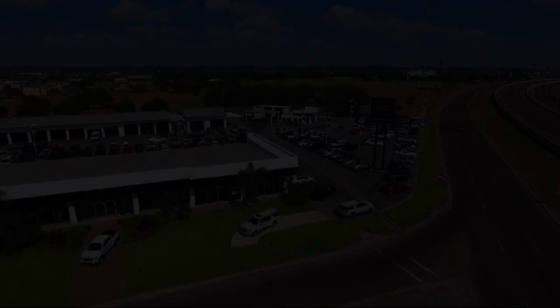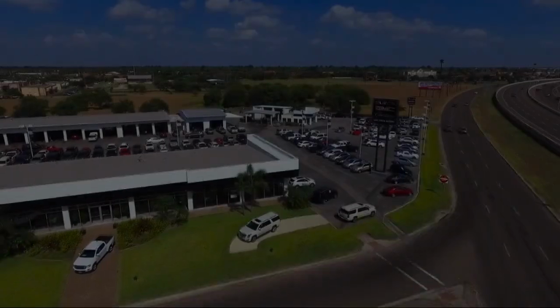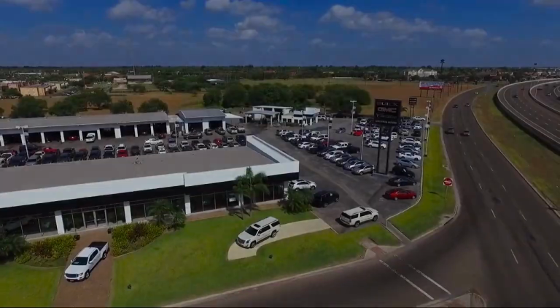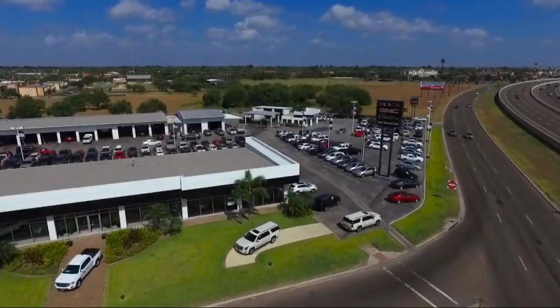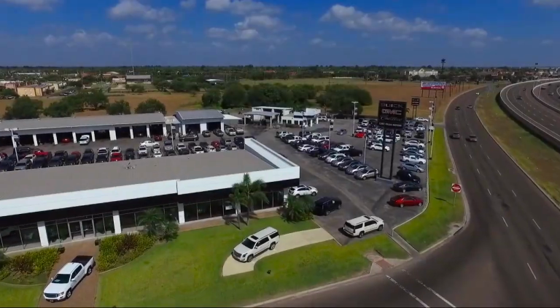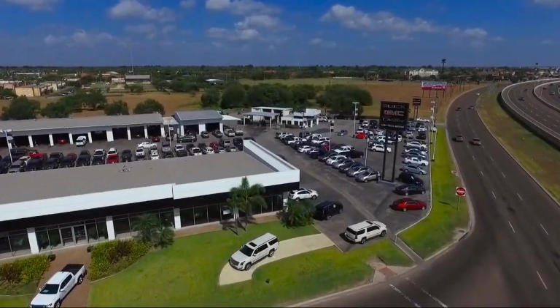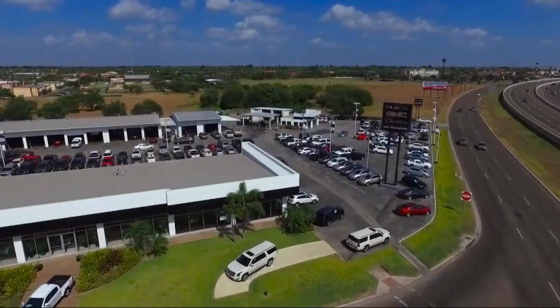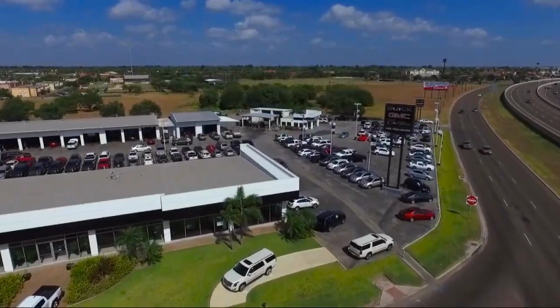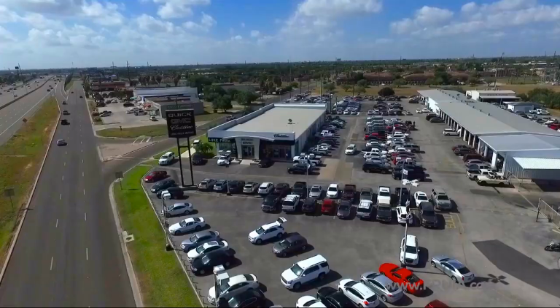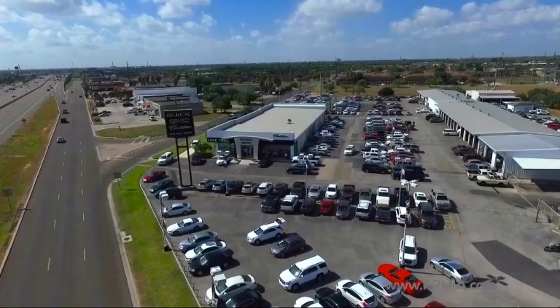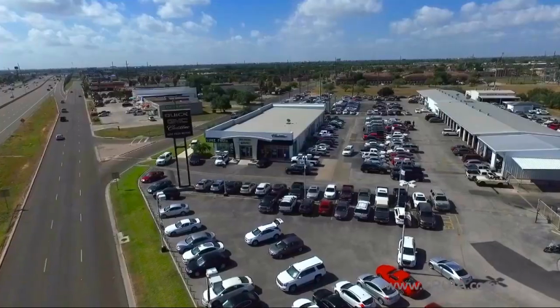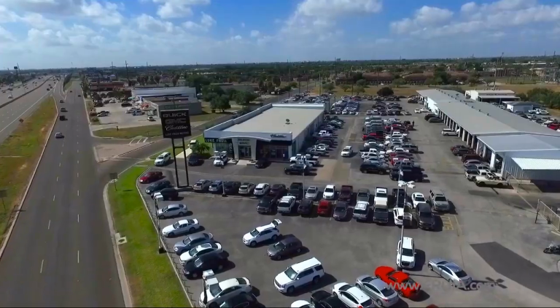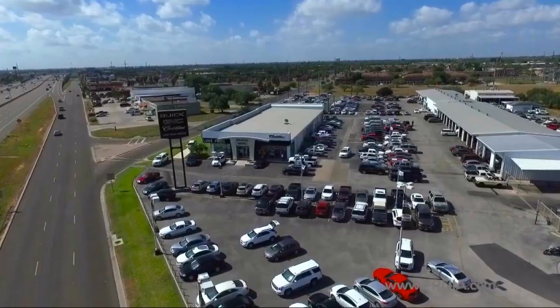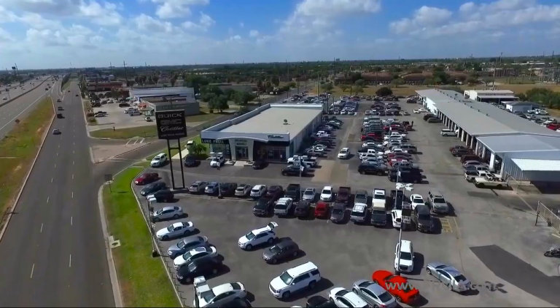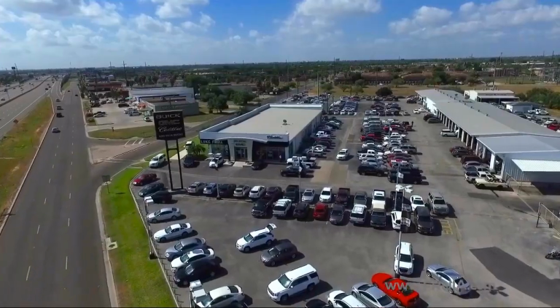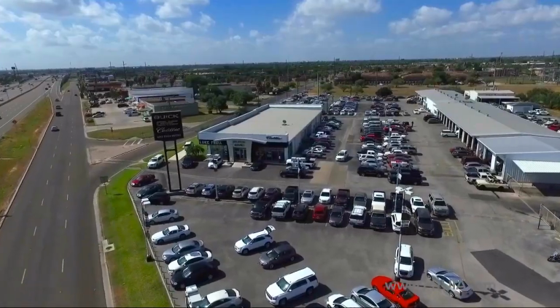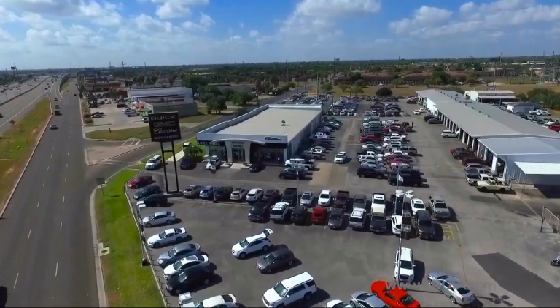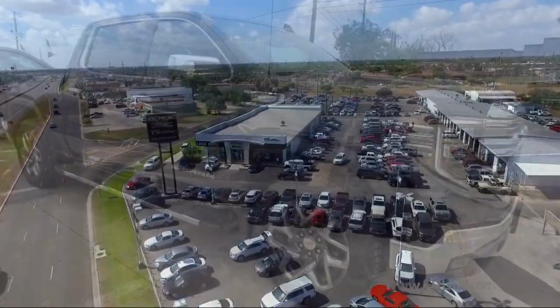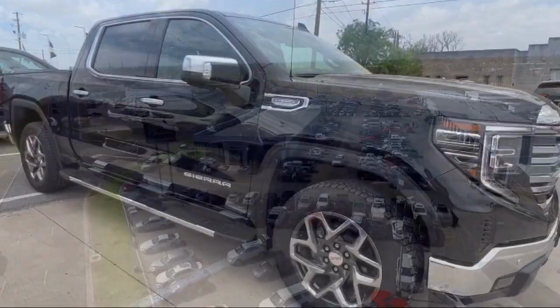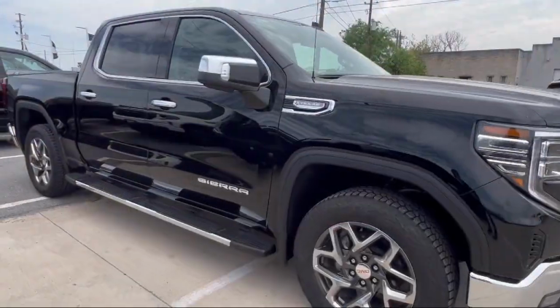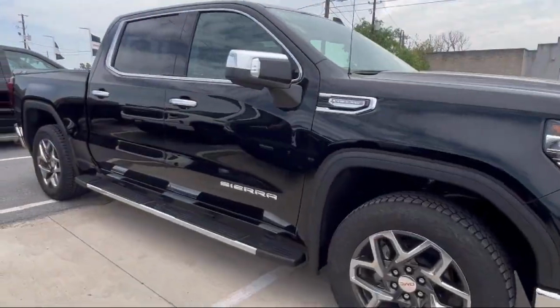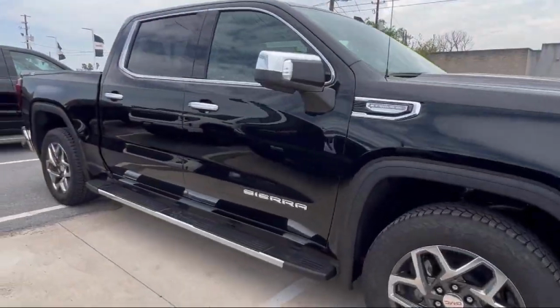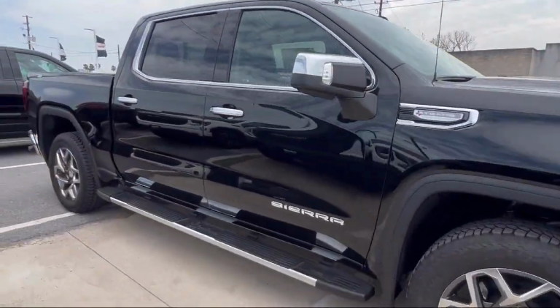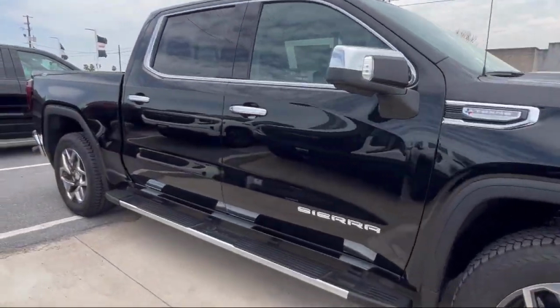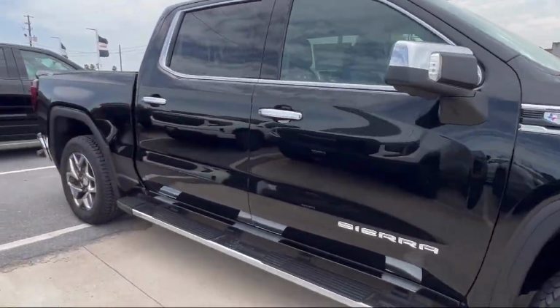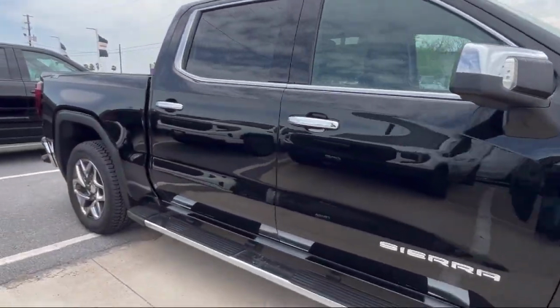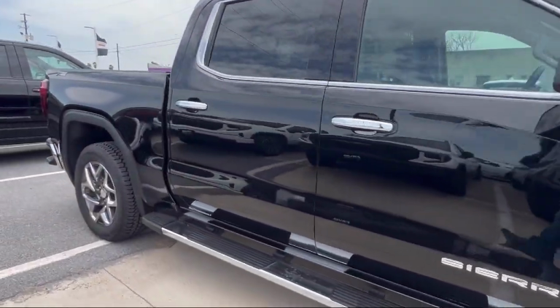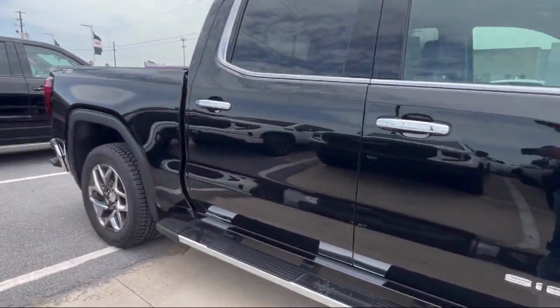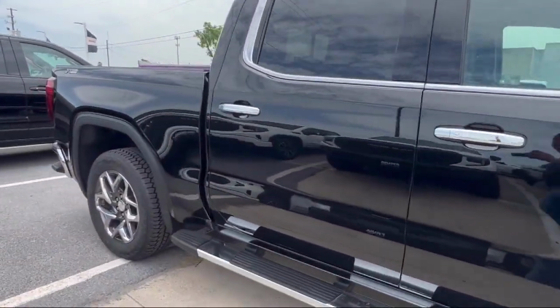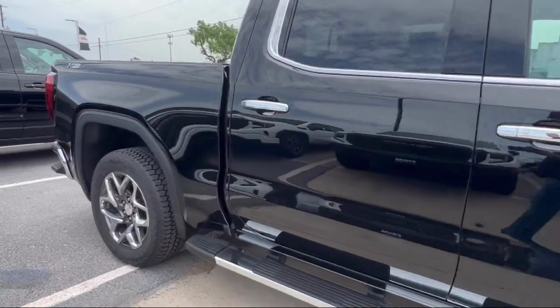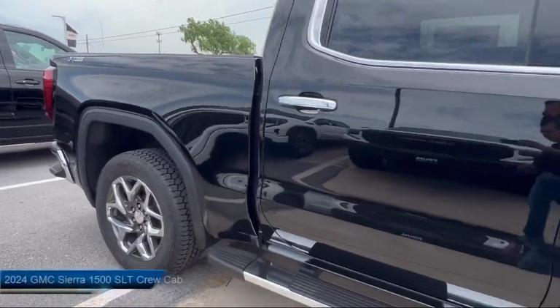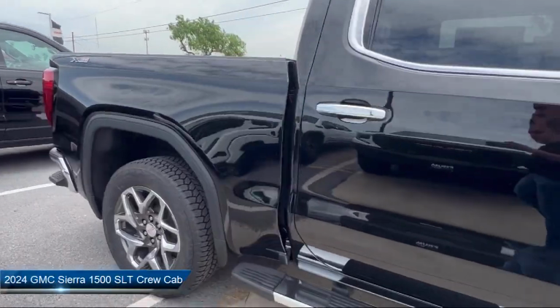Welcome to Lucroia Motors, and here's a look at another one of our great vehicles from our inventory.